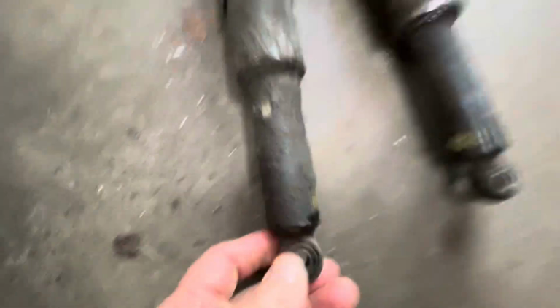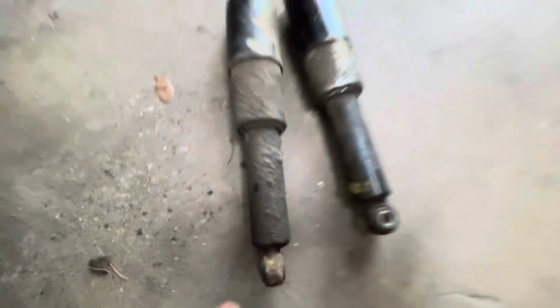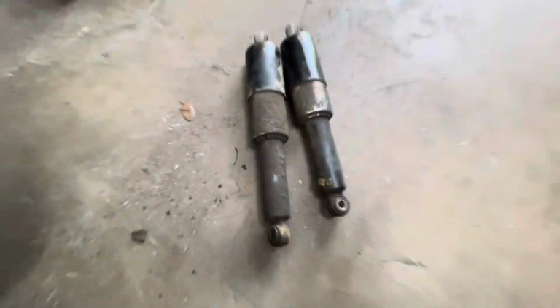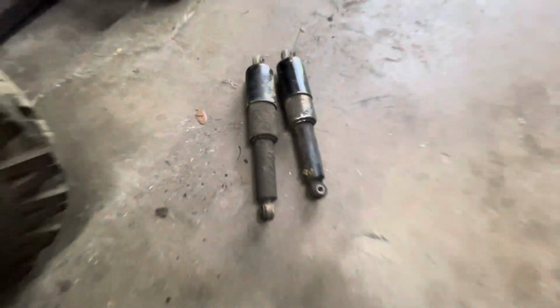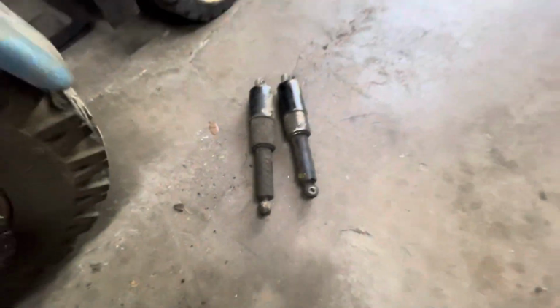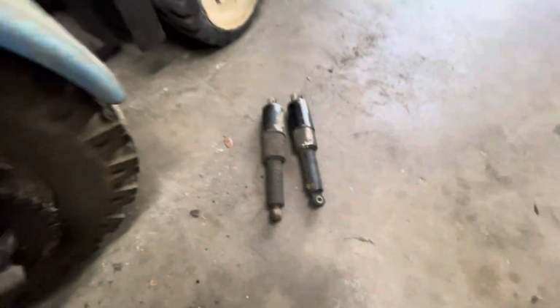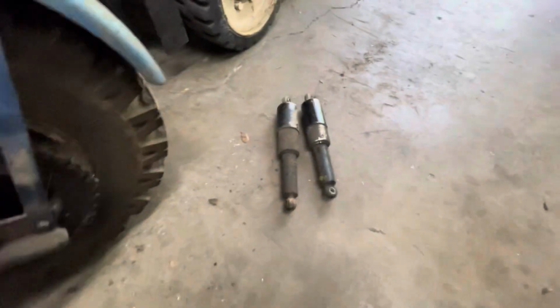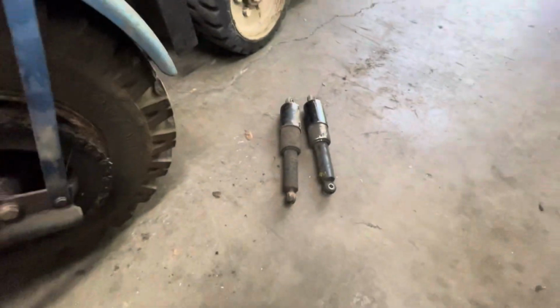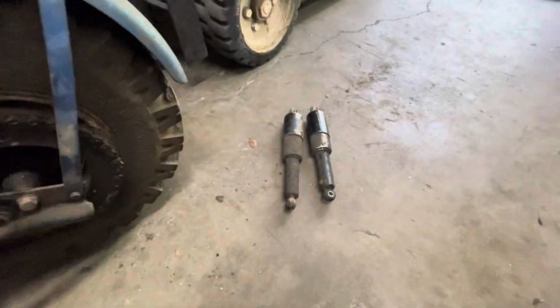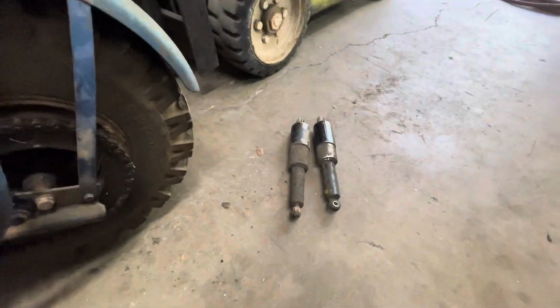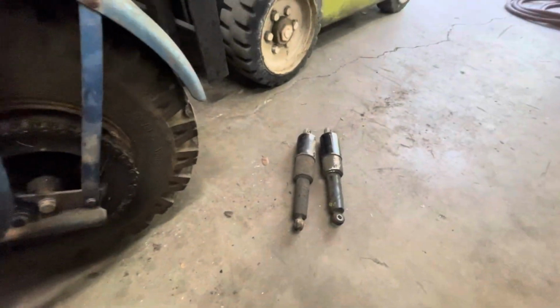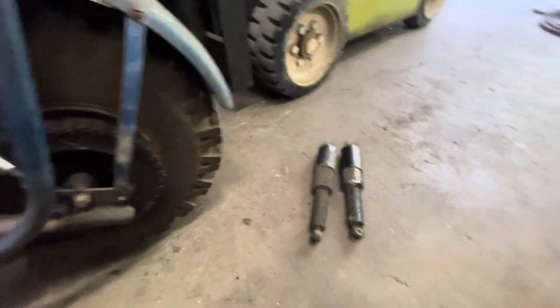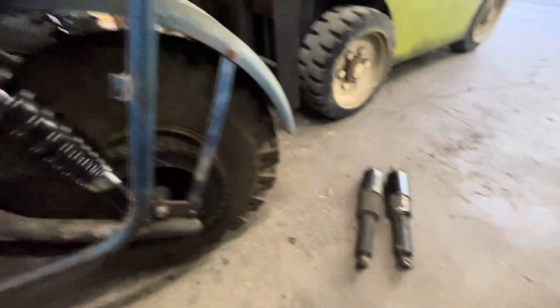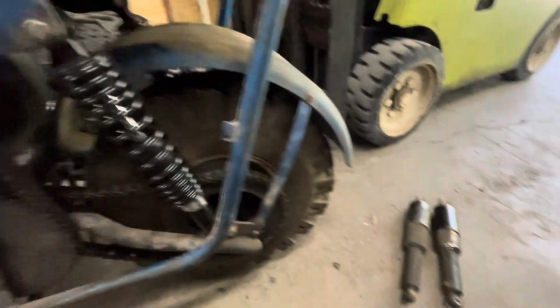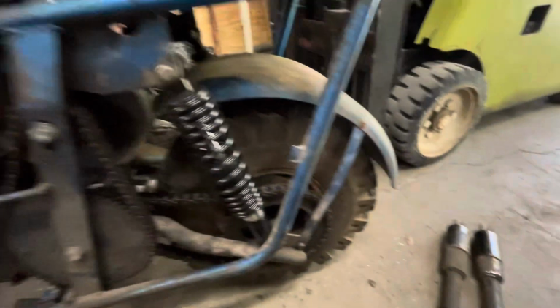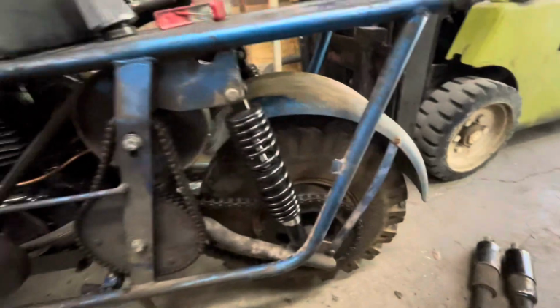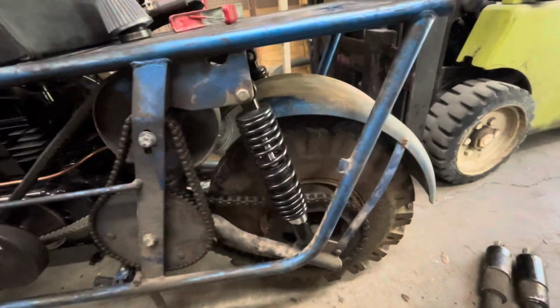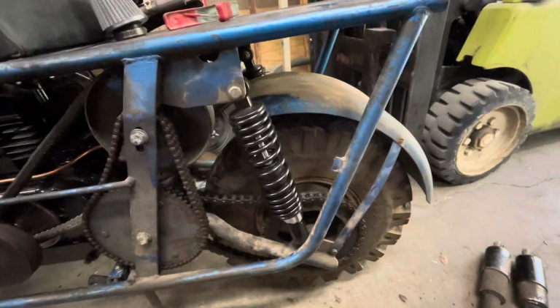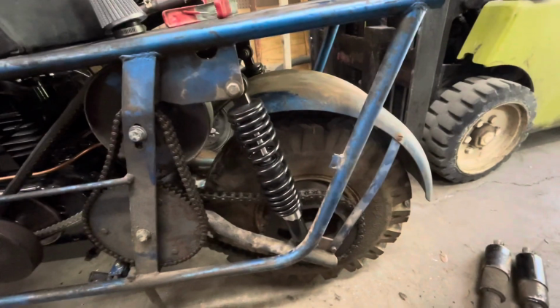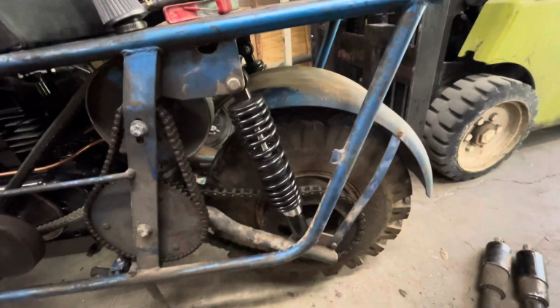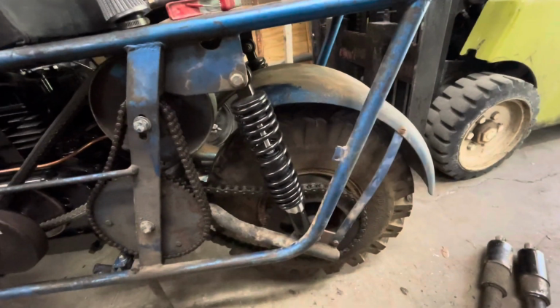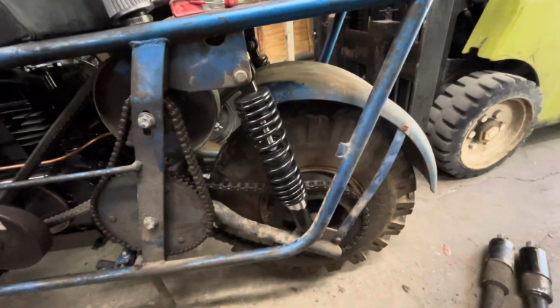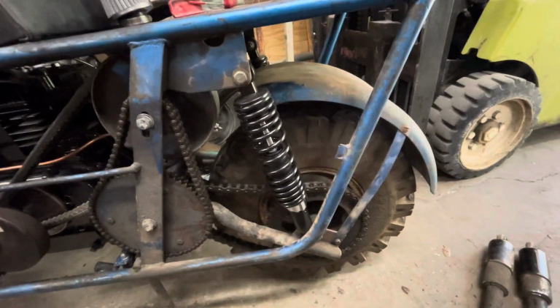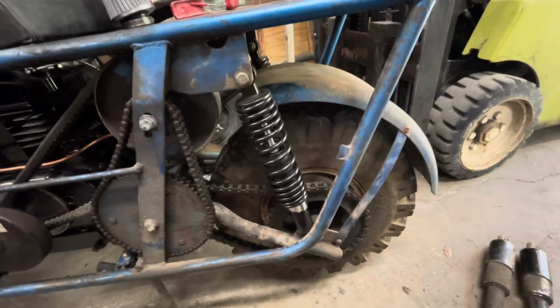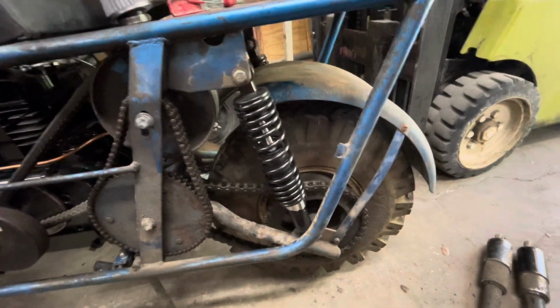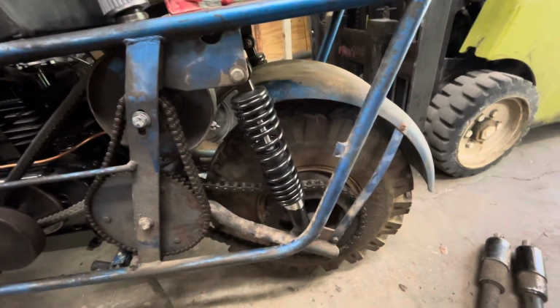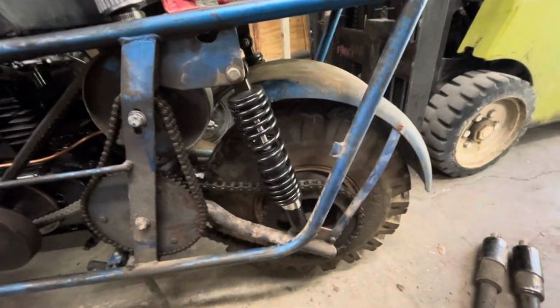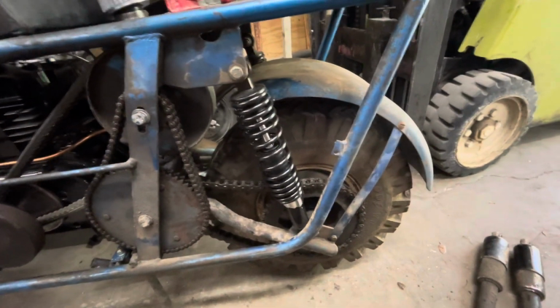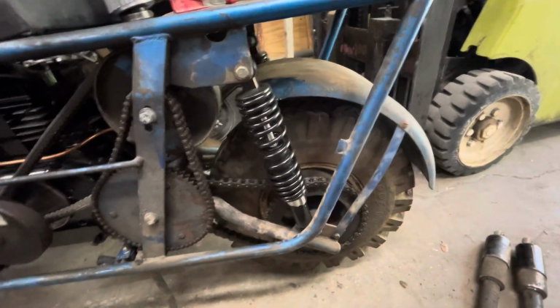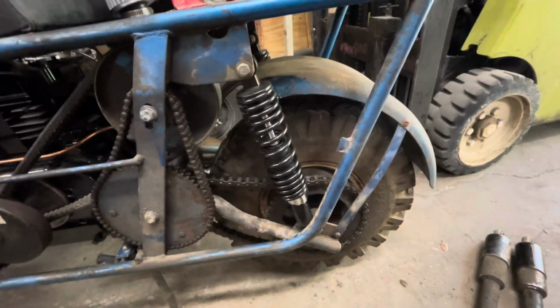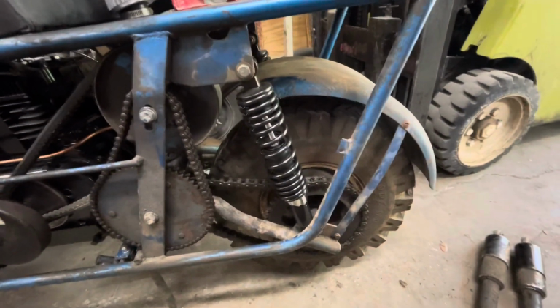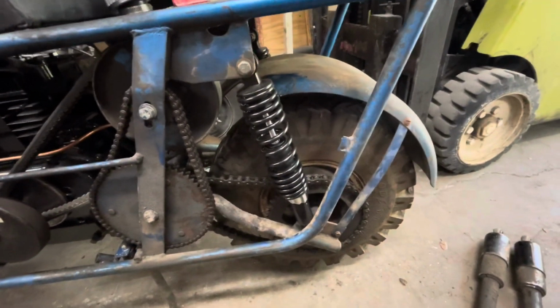Those things are stuck and frozen and everything else. Put these on, and guess what? I got rear suspension now. Not too bad.